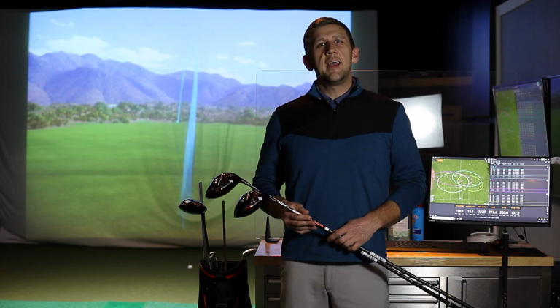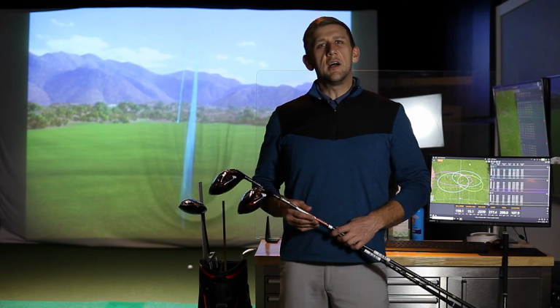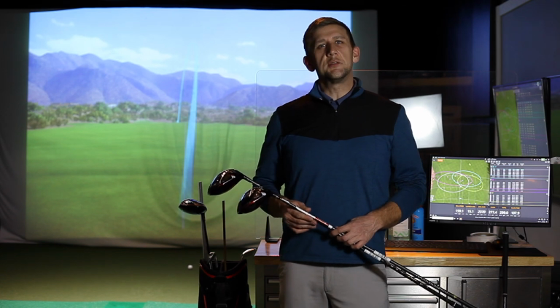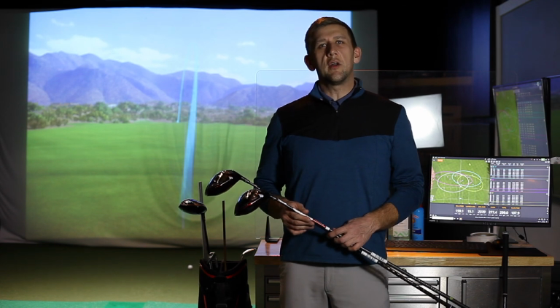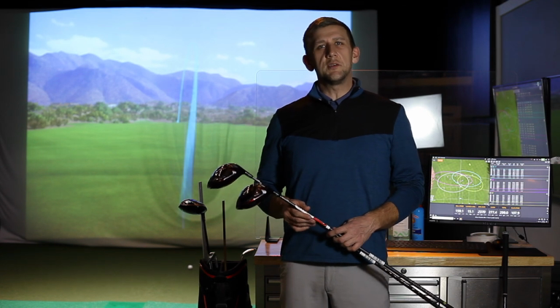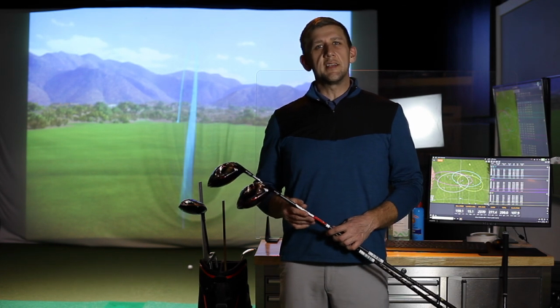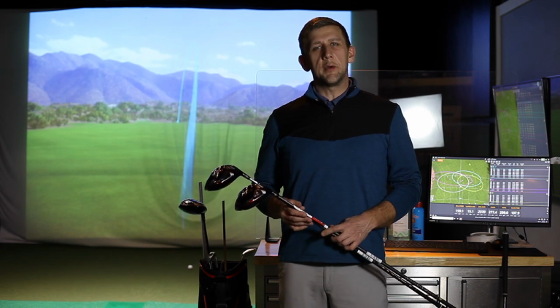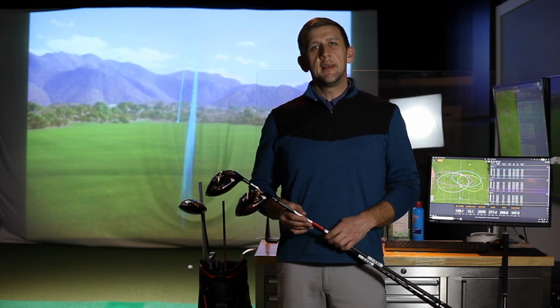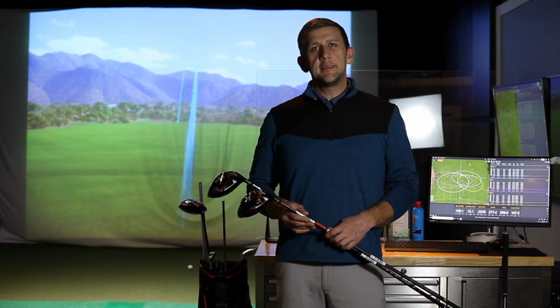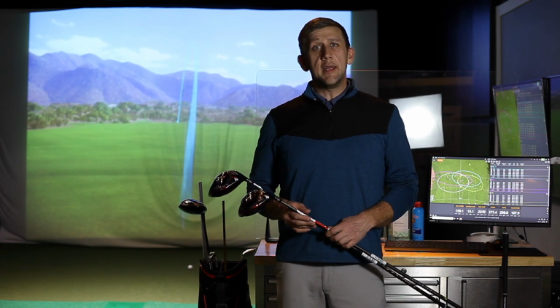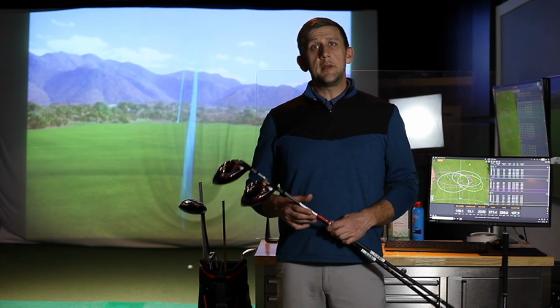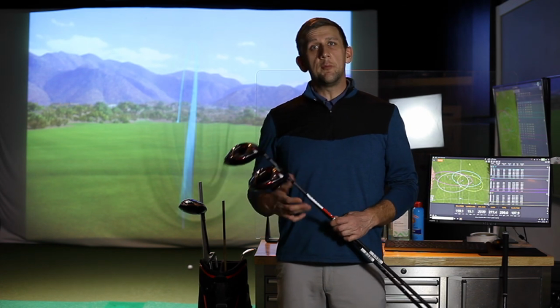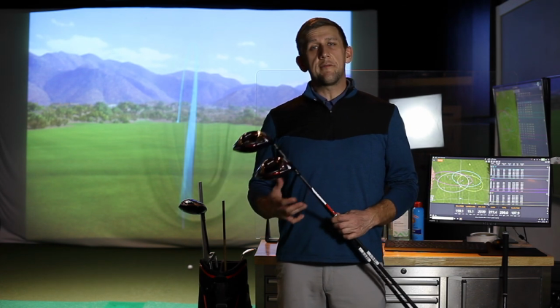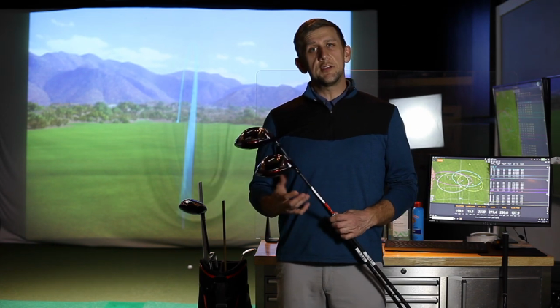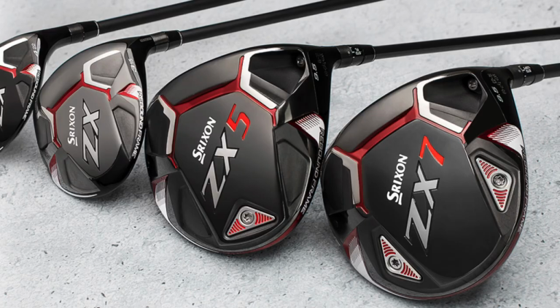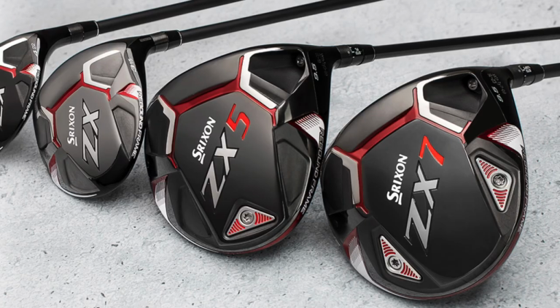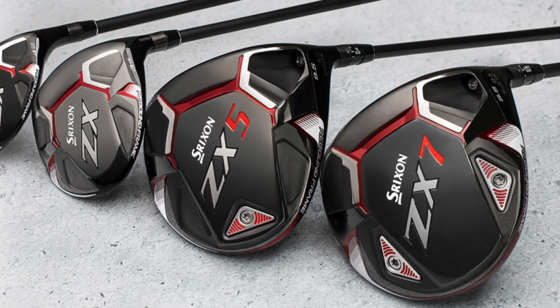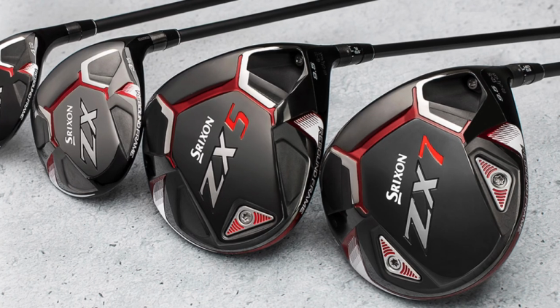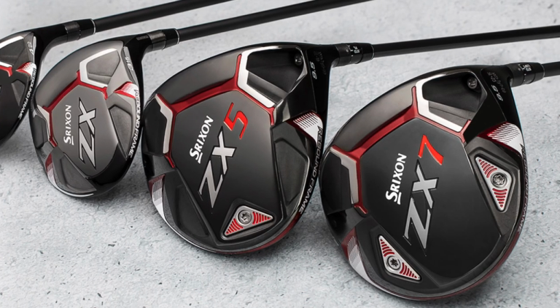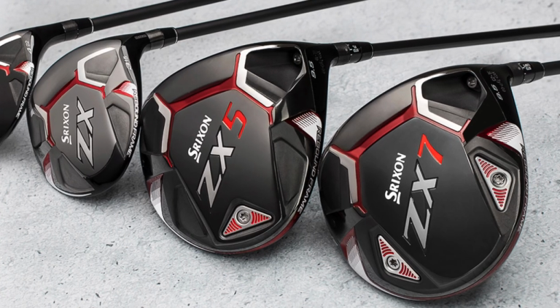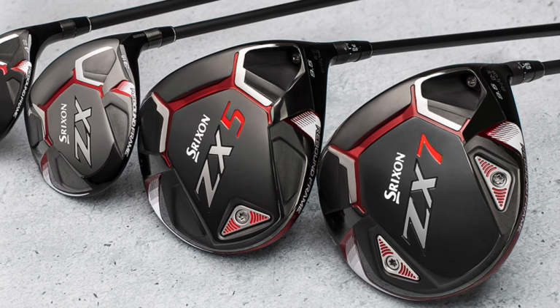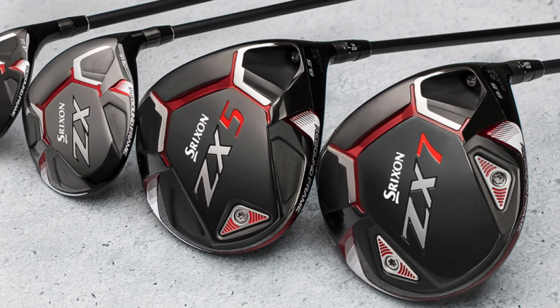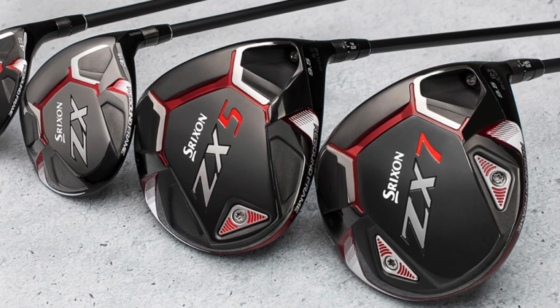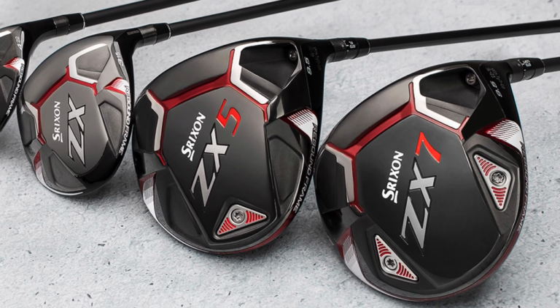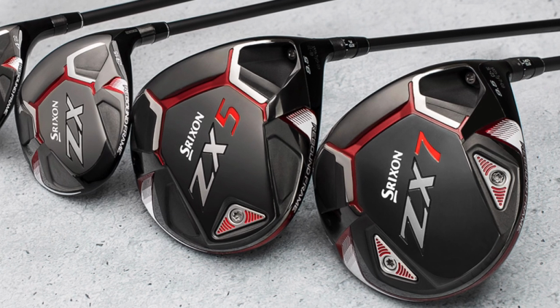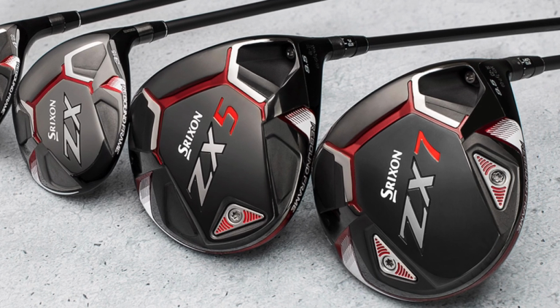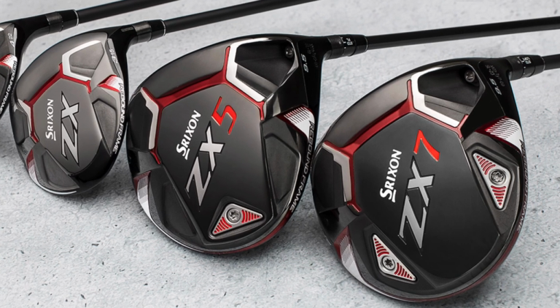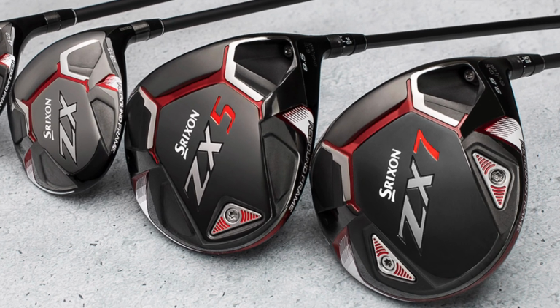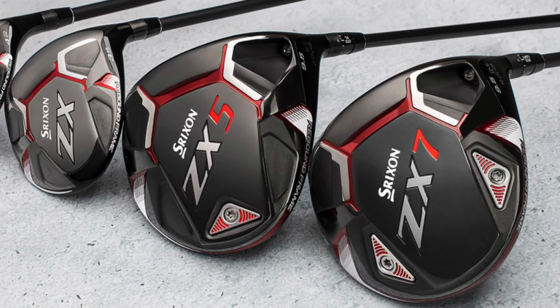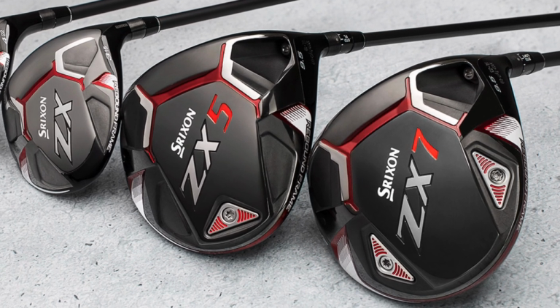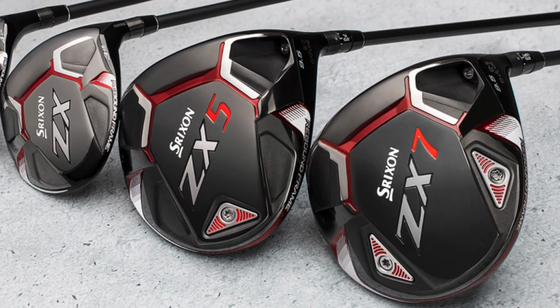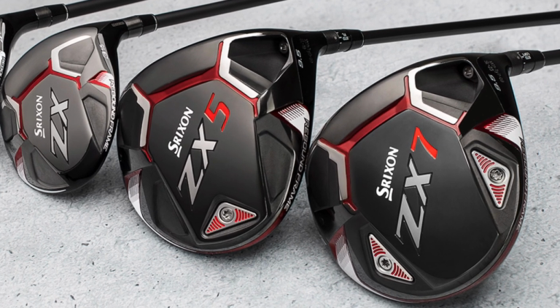Hey golfers, Paul here with Second Swing. Today I'm going to be doing my first impressions of the new driver line from Srixon, the ZX5 and the ZX7.